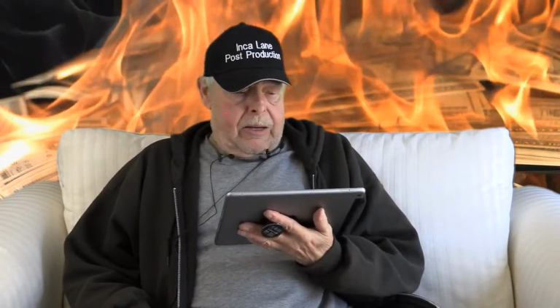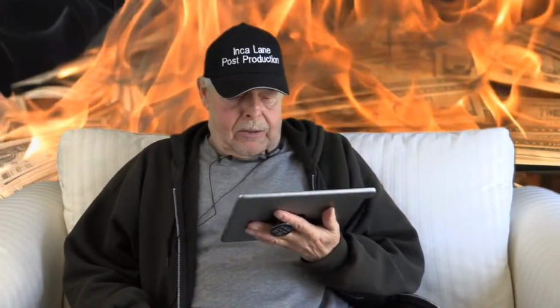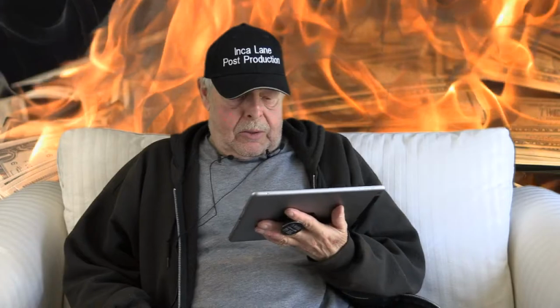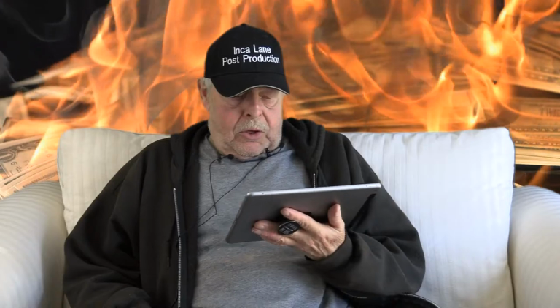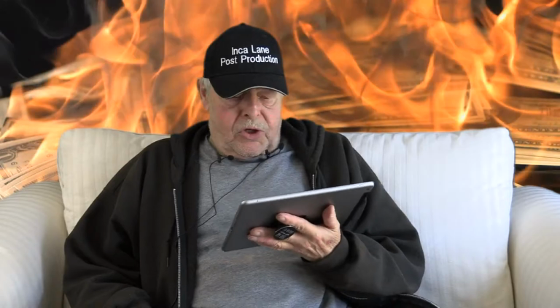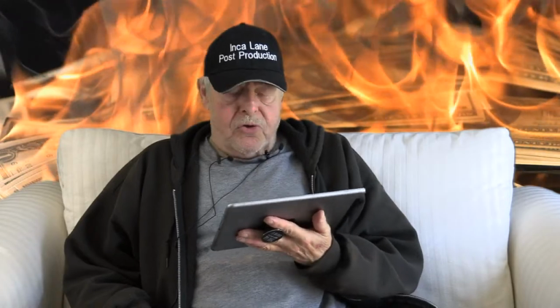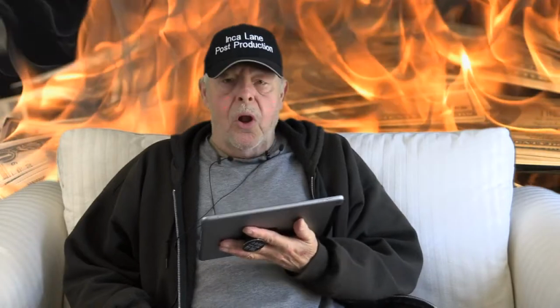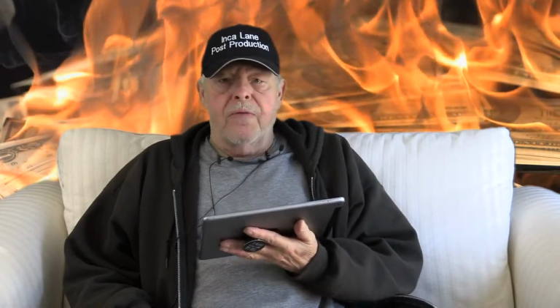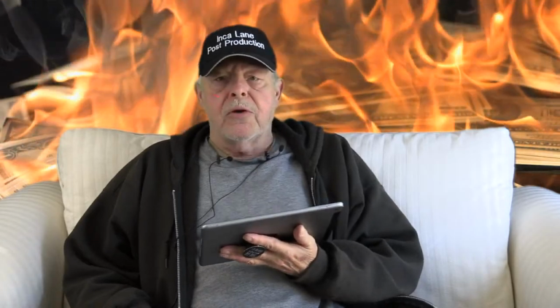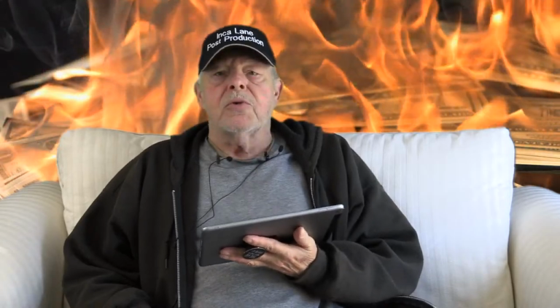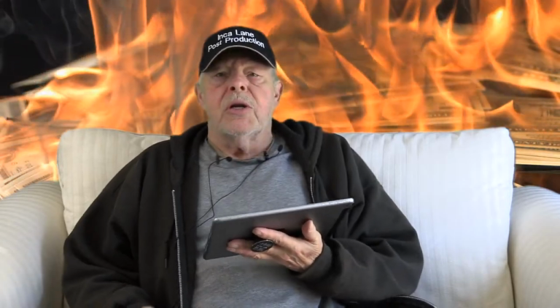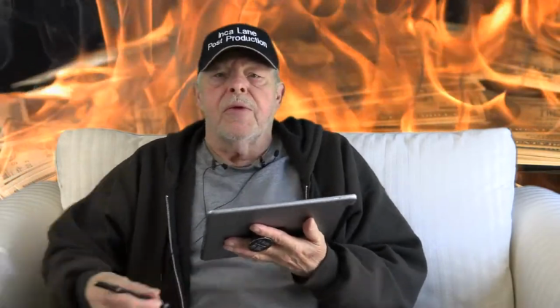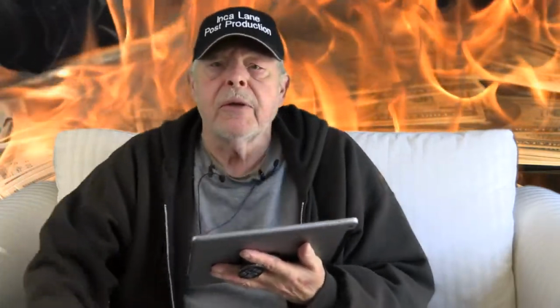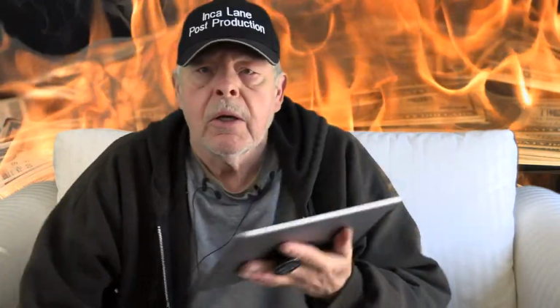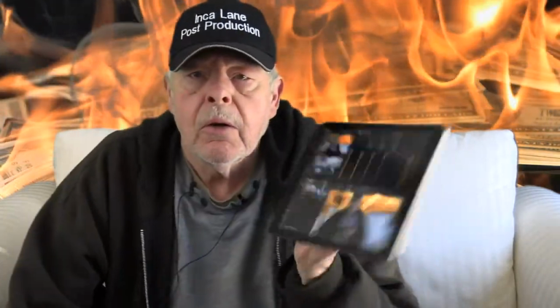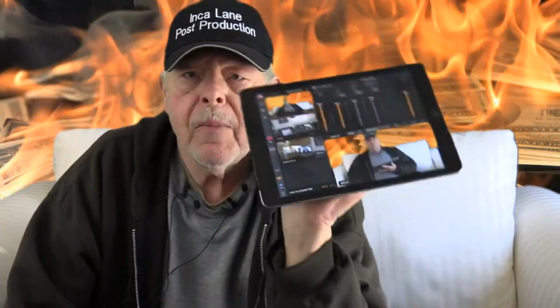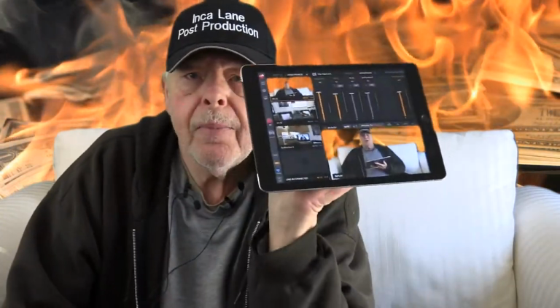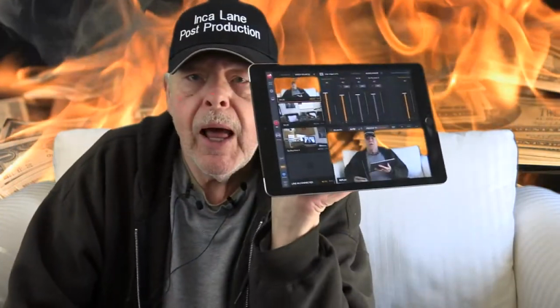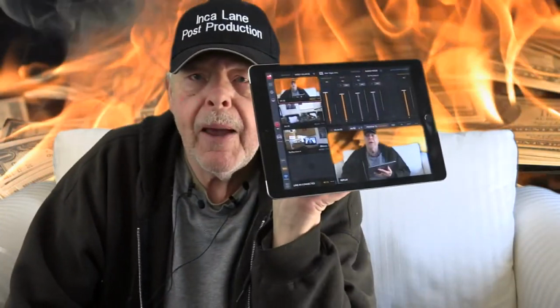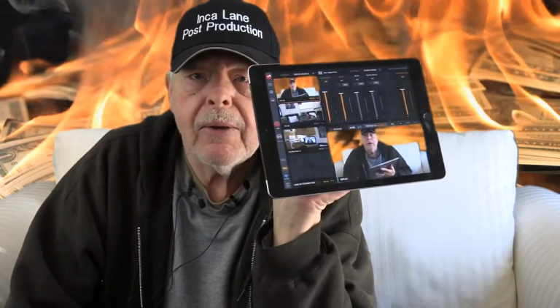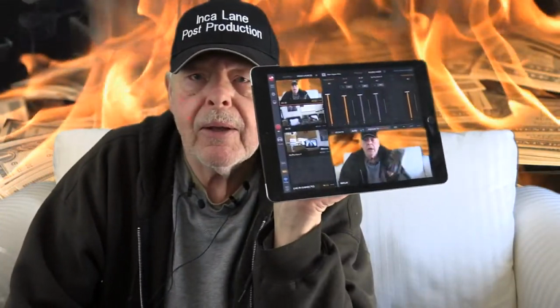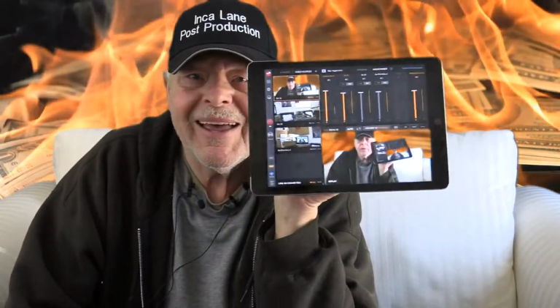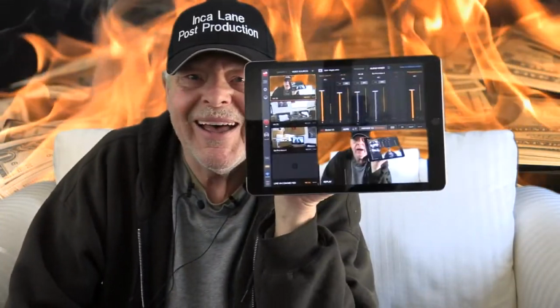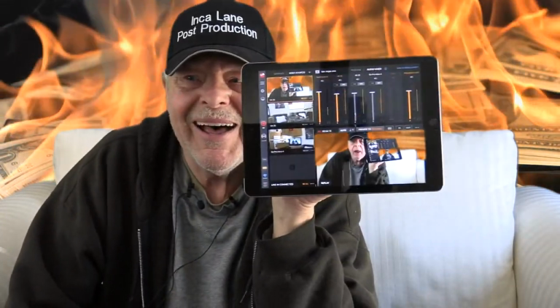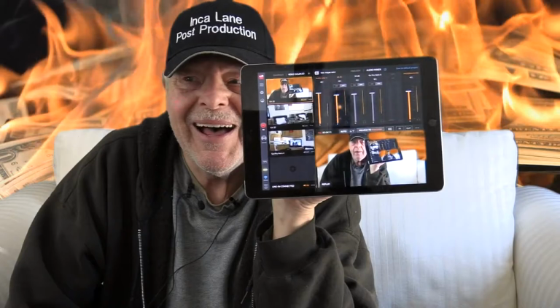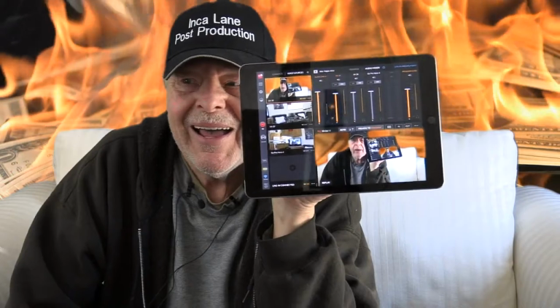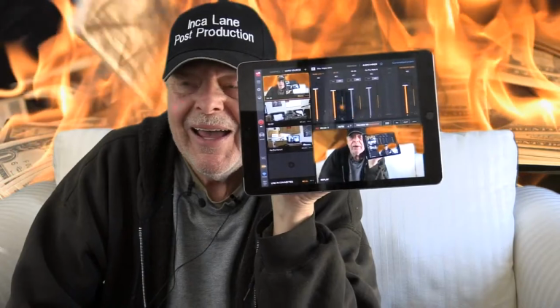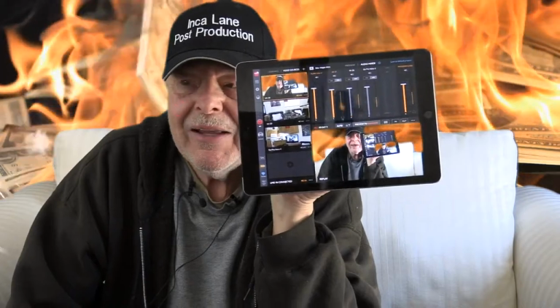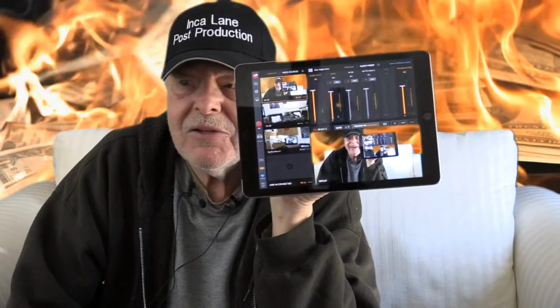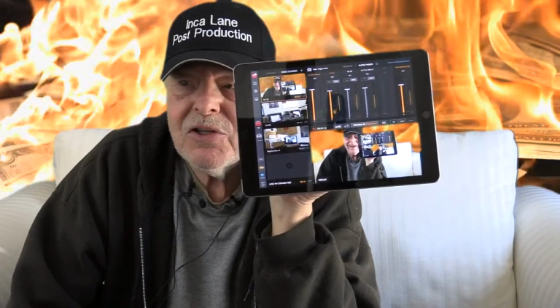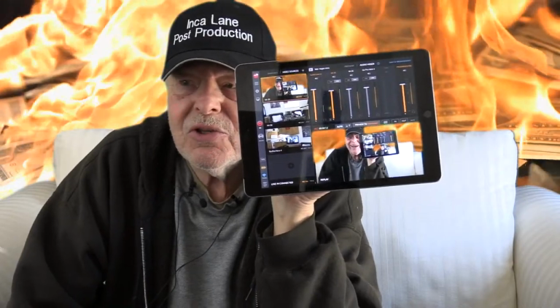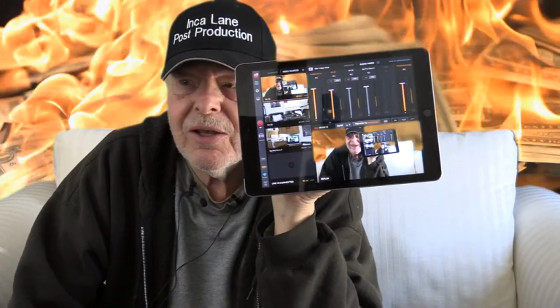I control all the video switching and everything with my Apple iPad. Ain't that just too slick?